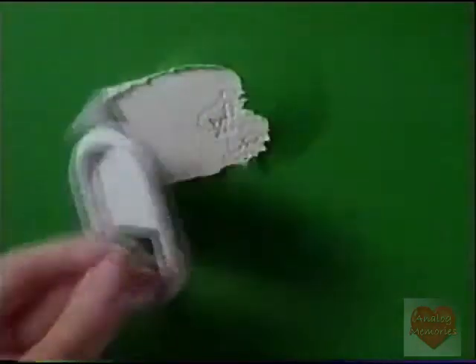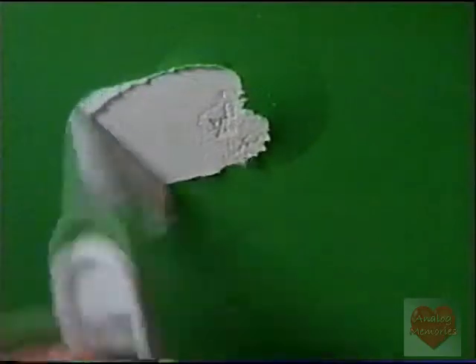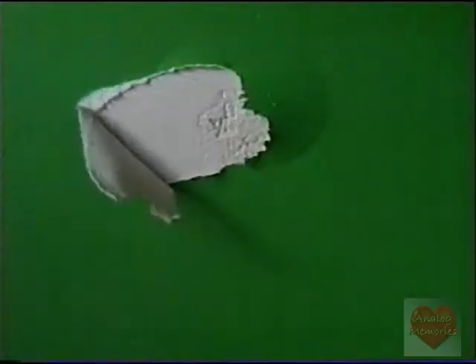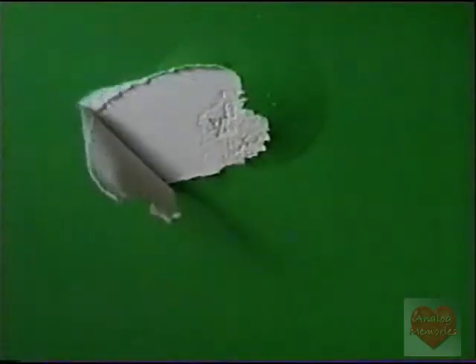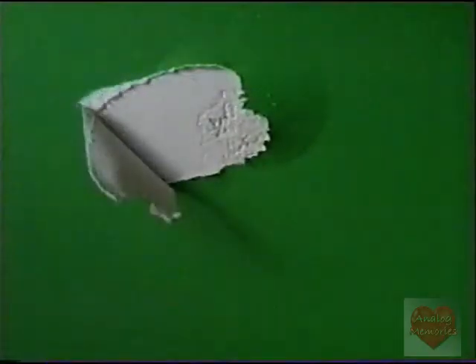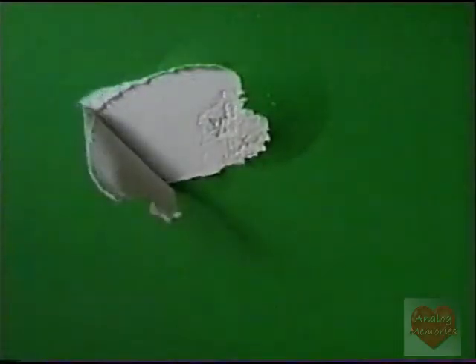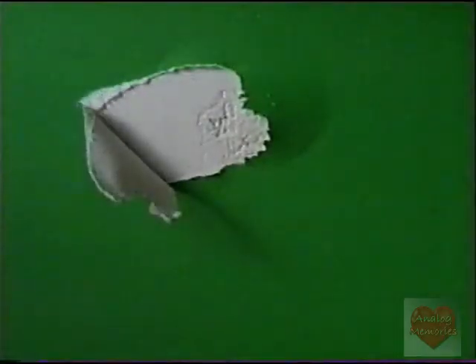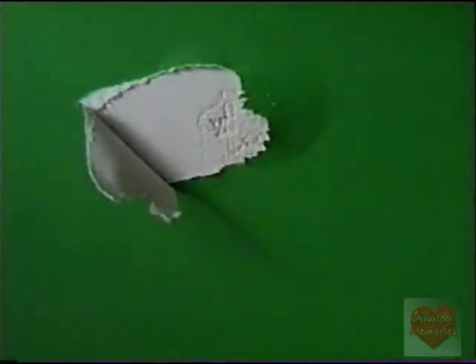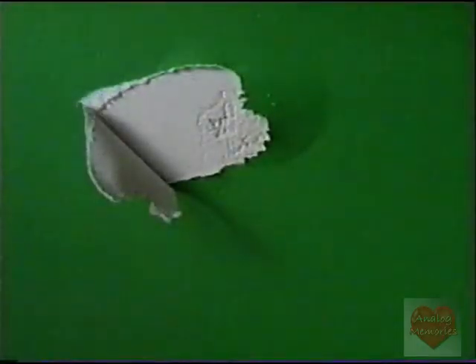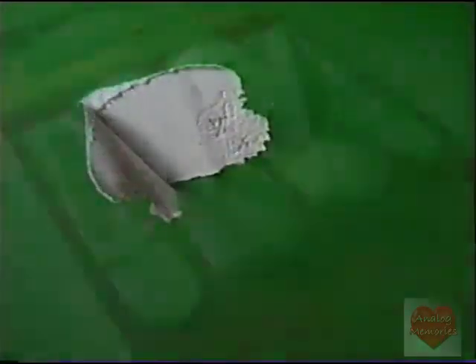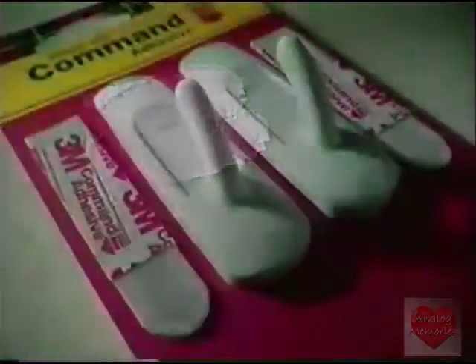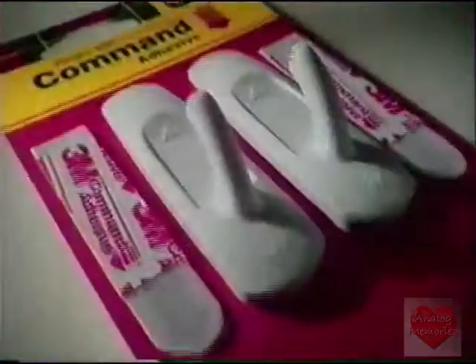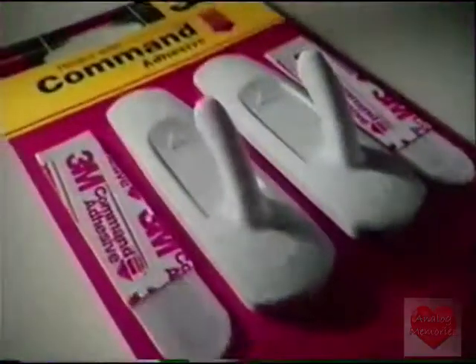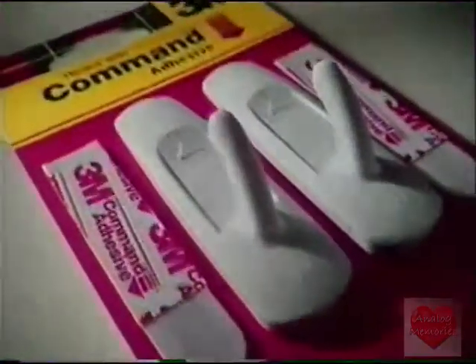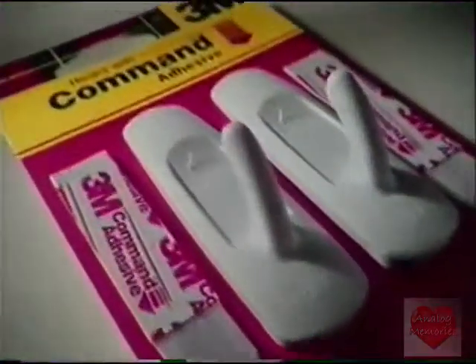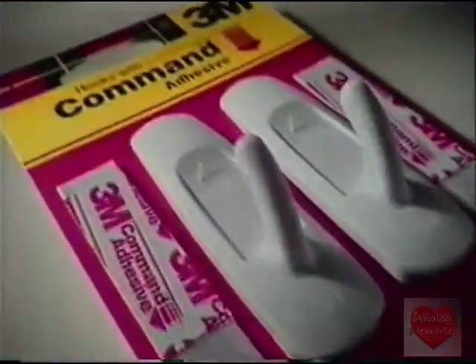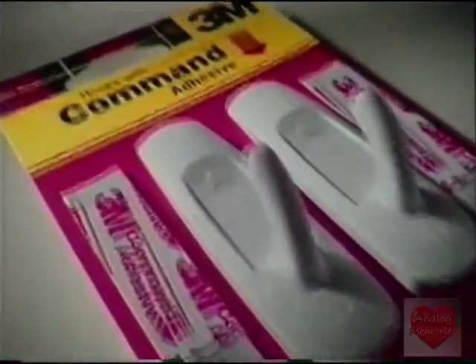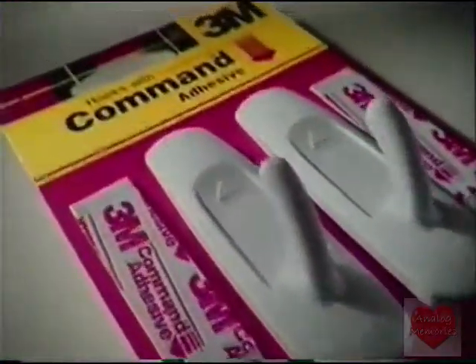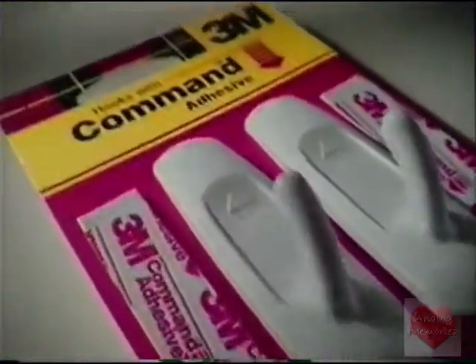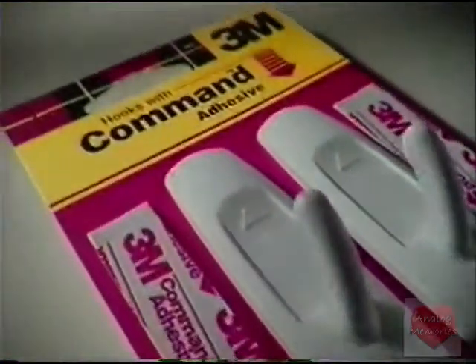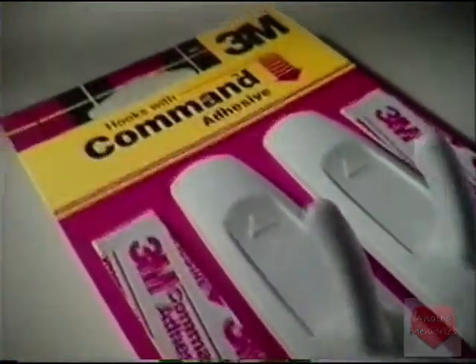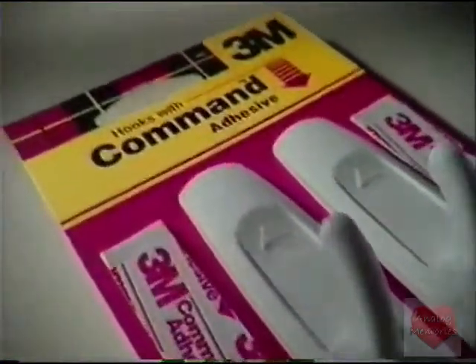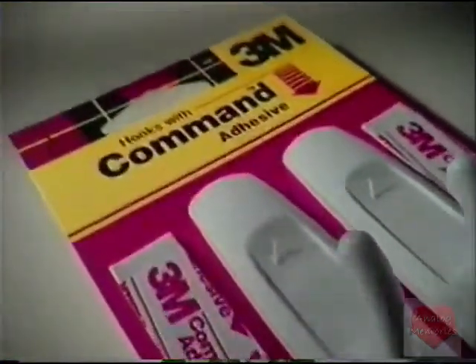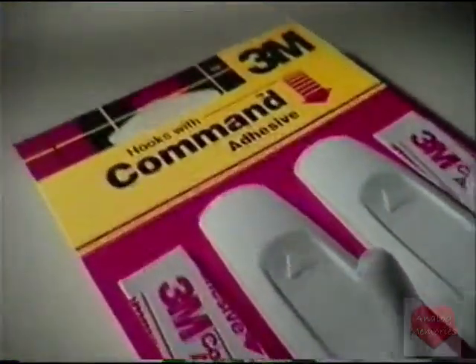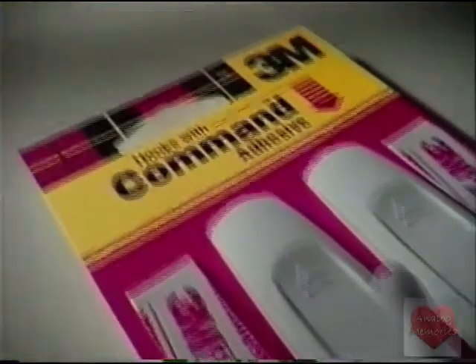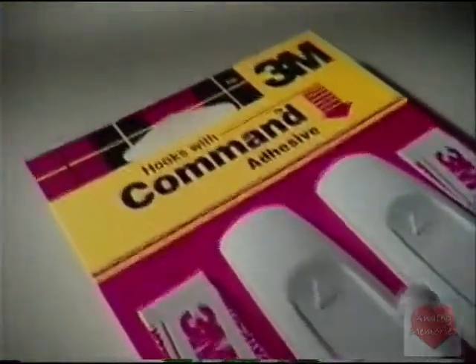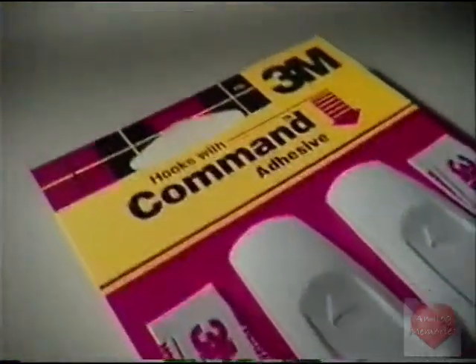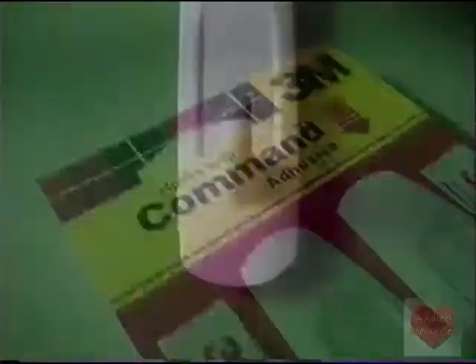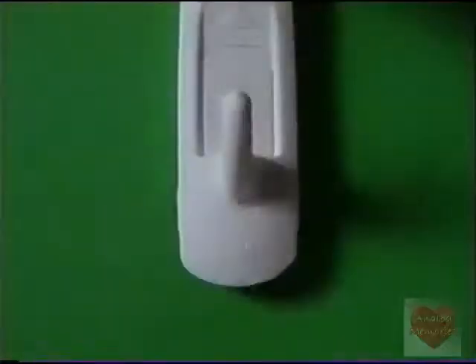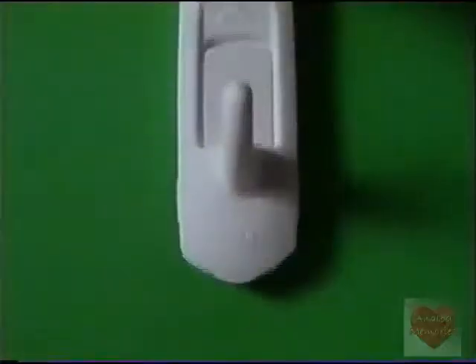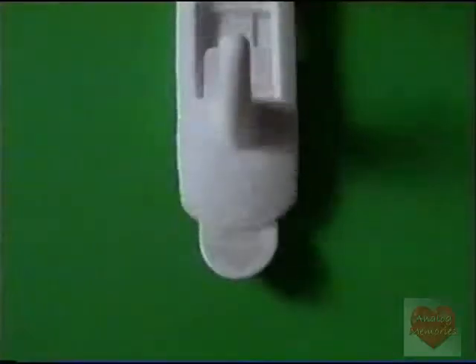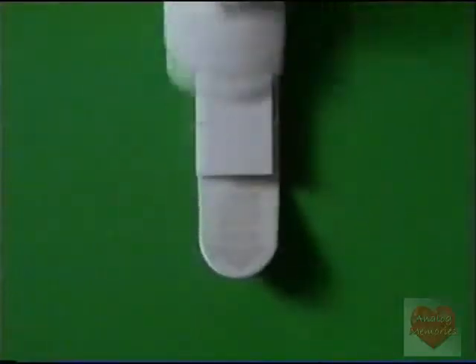To deck the halls with strength that won't wreck the walls, you need the remarkable Command Adhesive hooks from 3M.